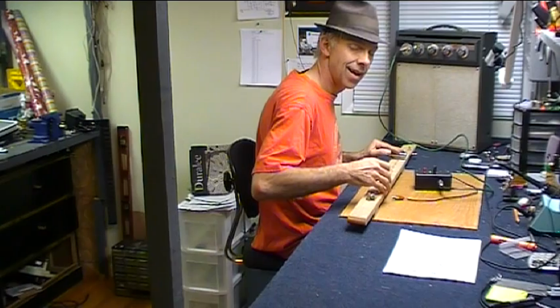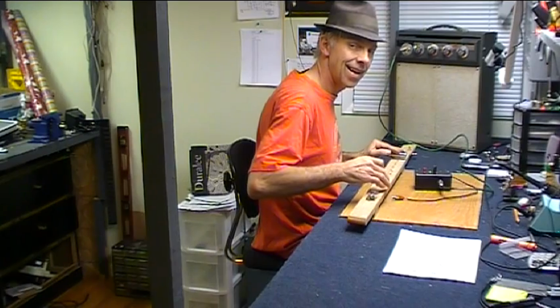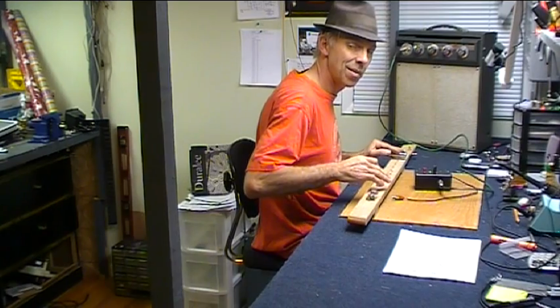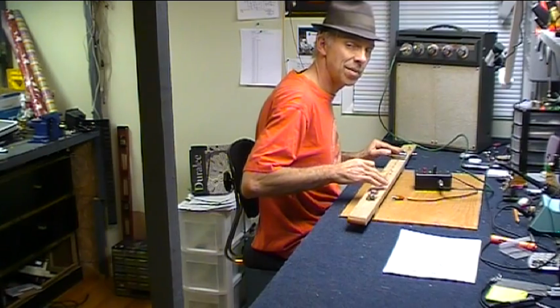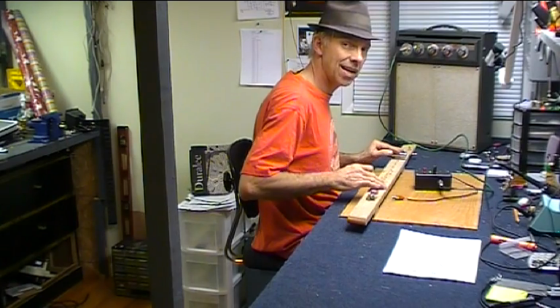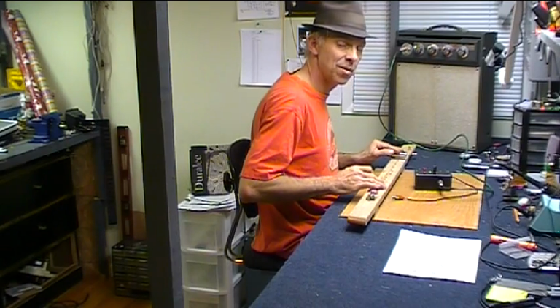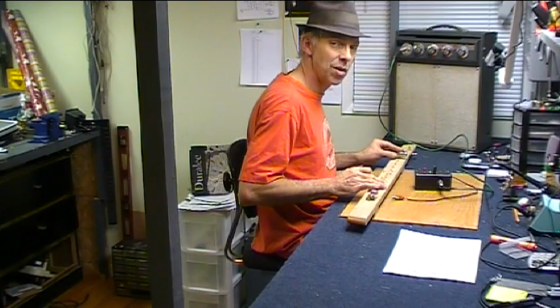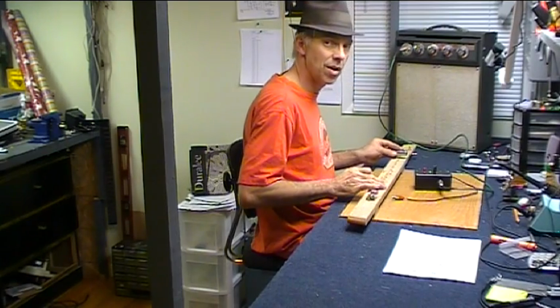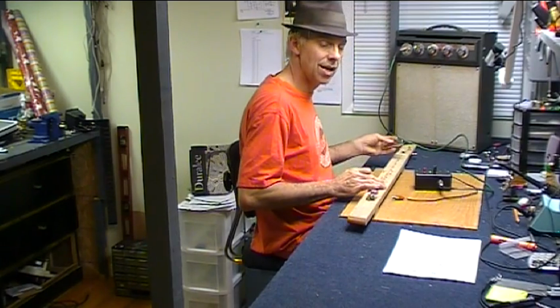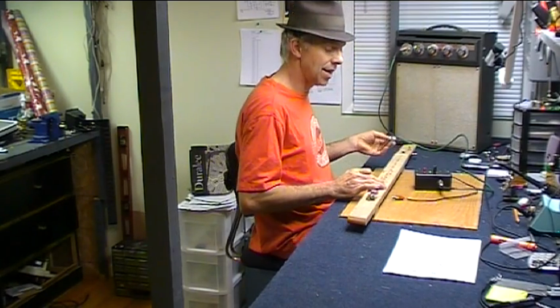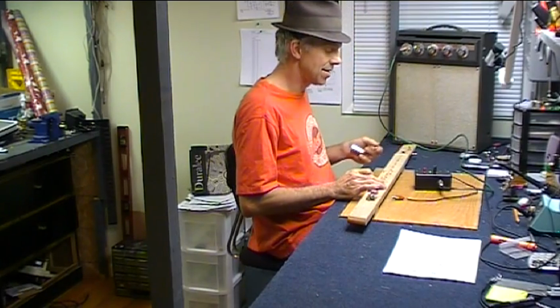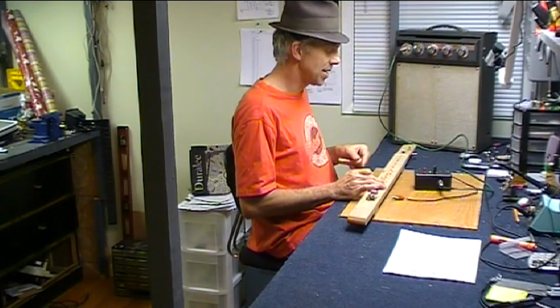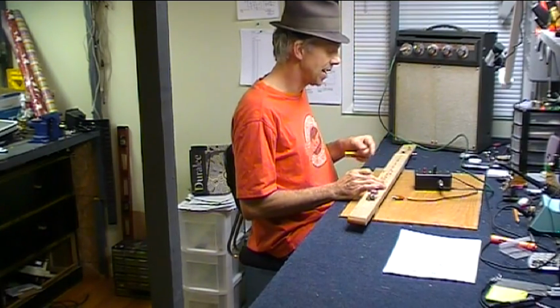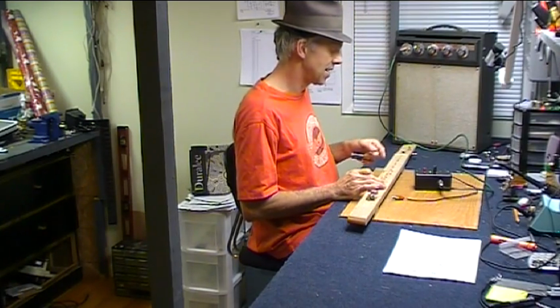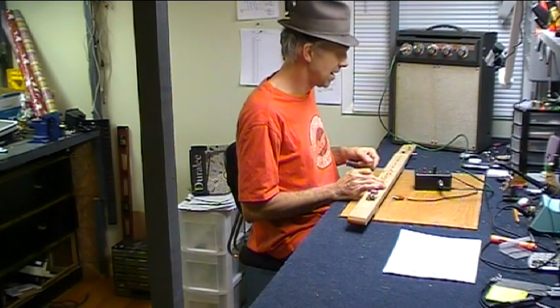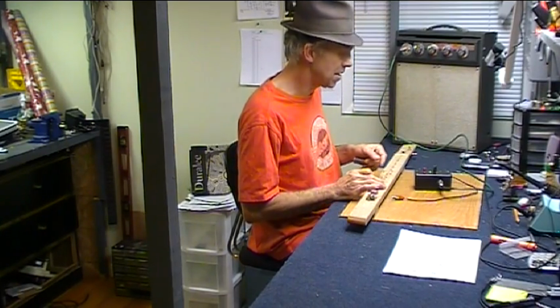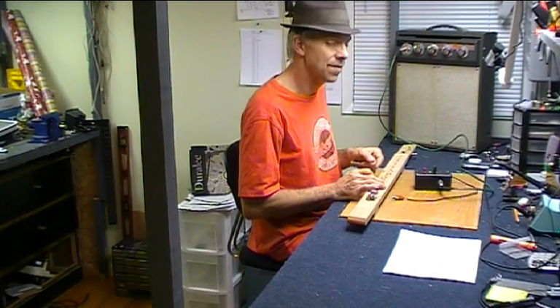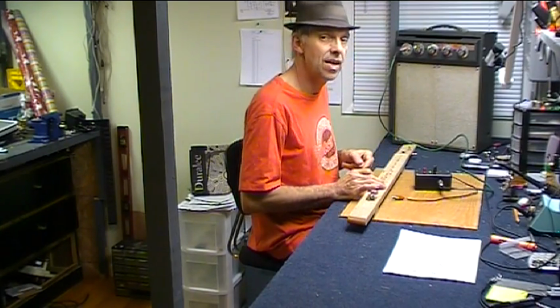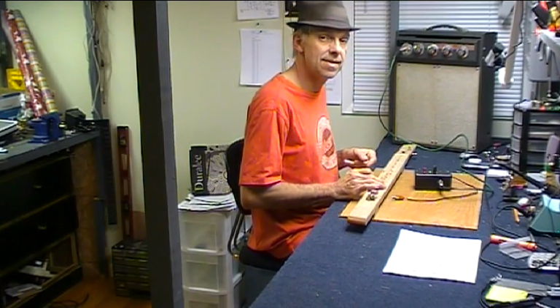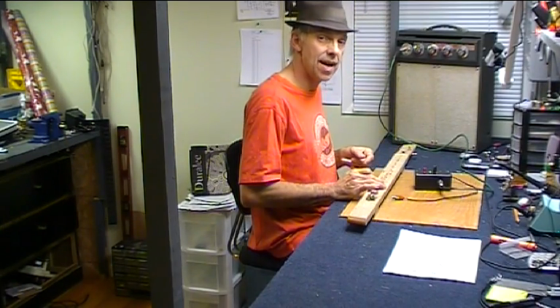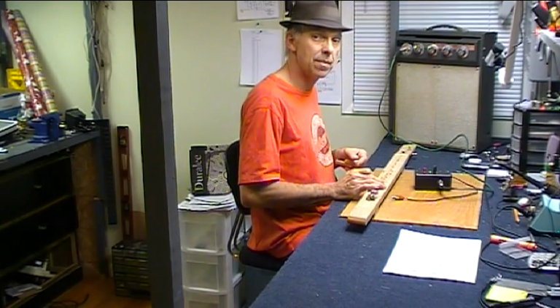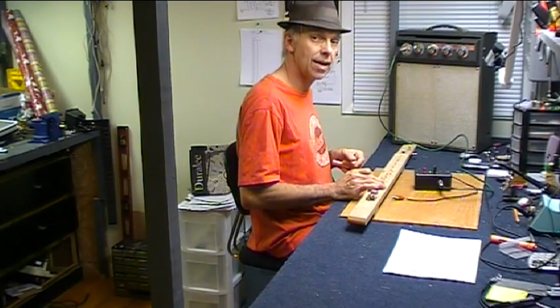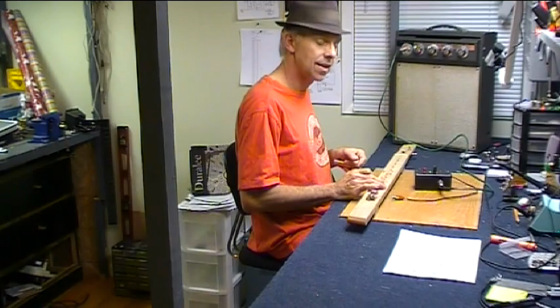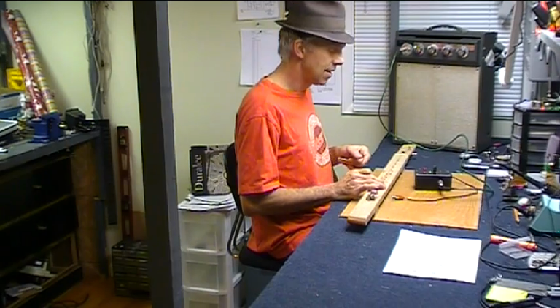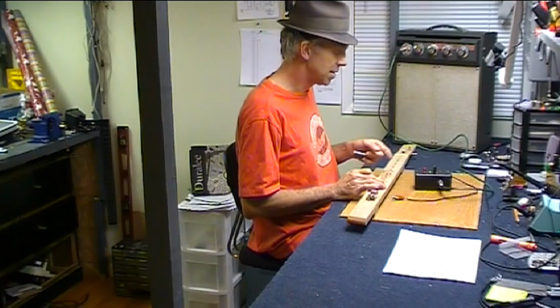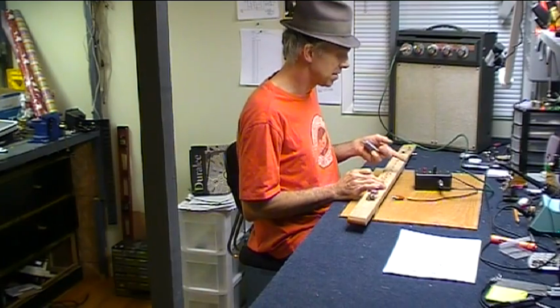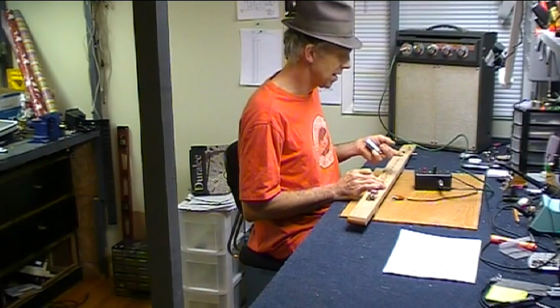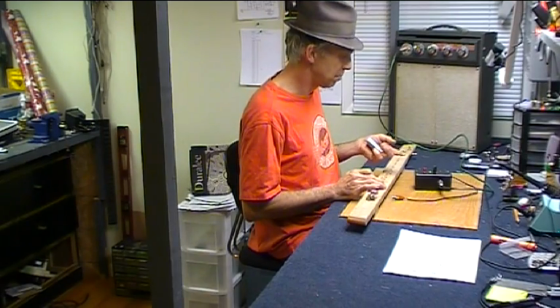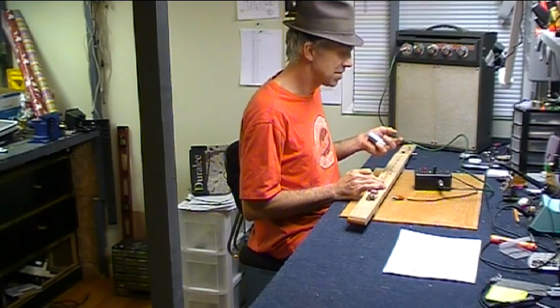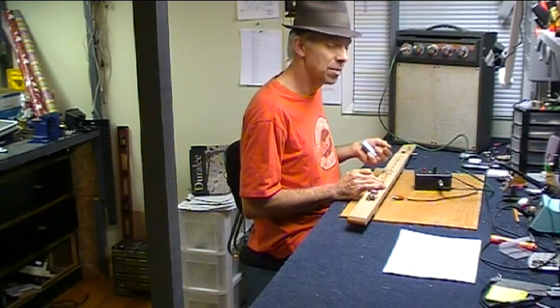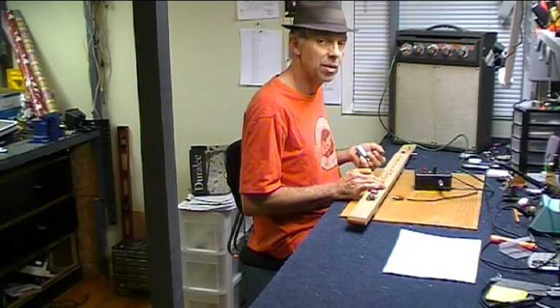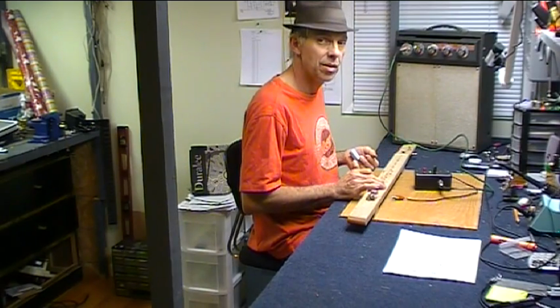Hey, welcome to hack number 41. This week it's a guitar fuzz effect box. This one's a pretty simple little build.